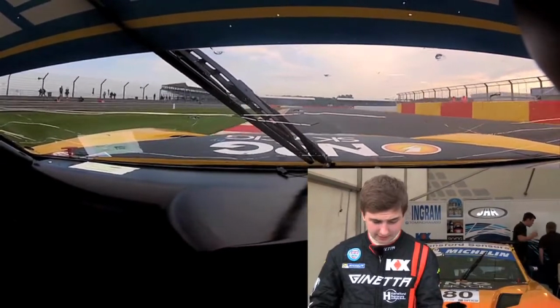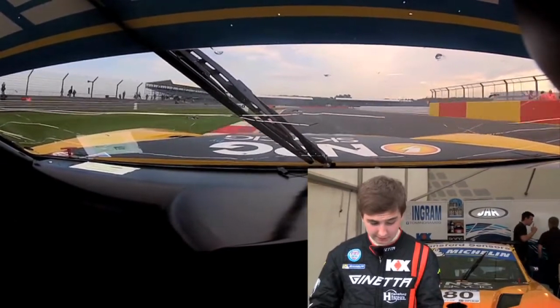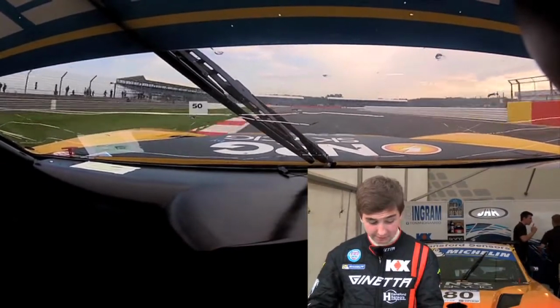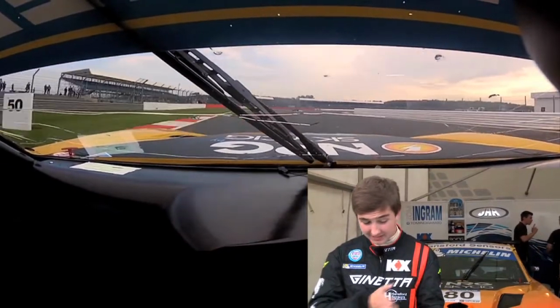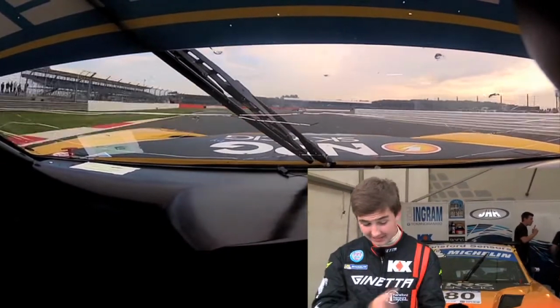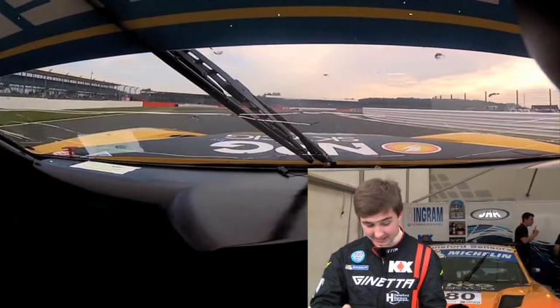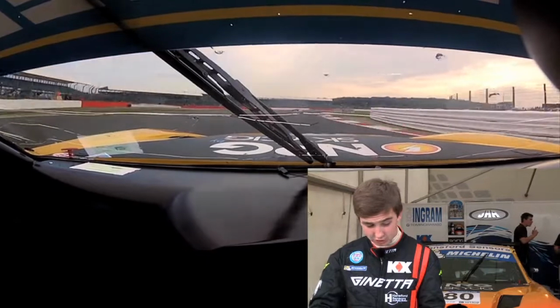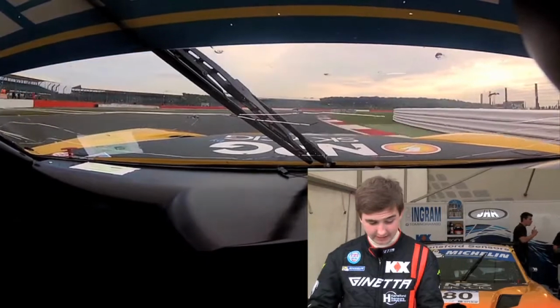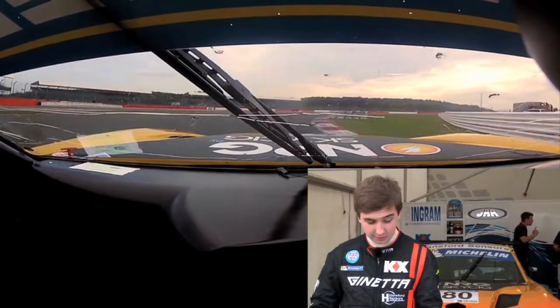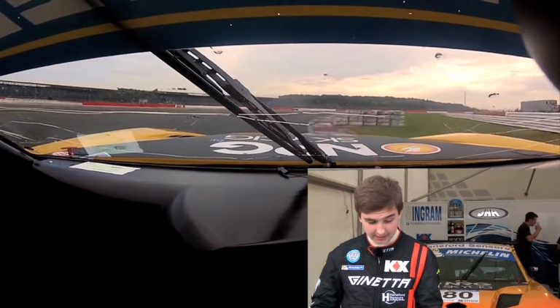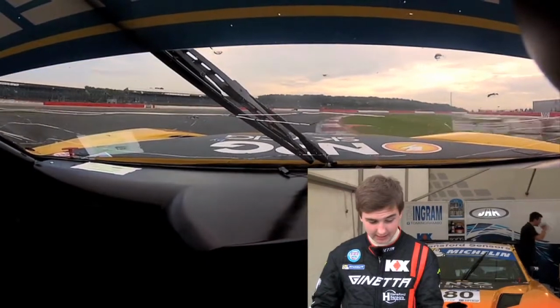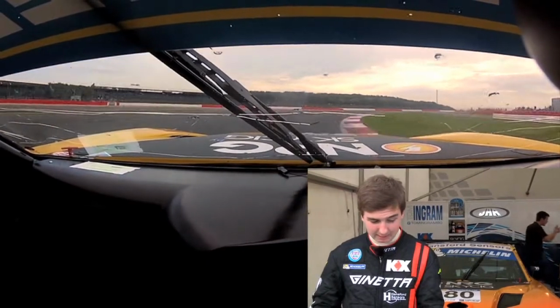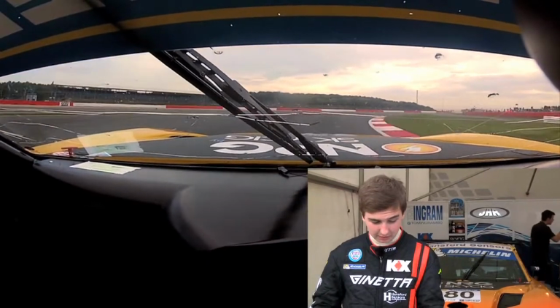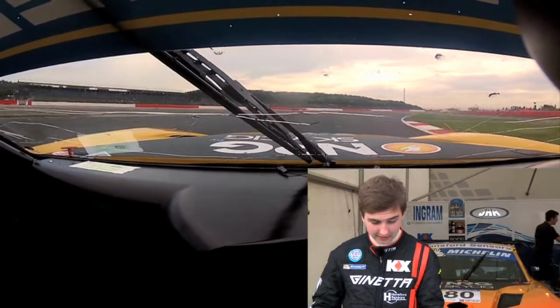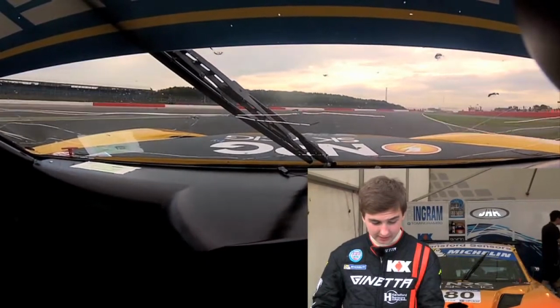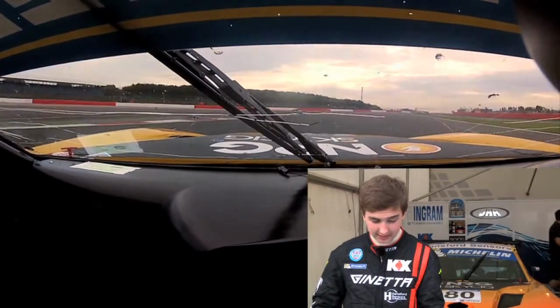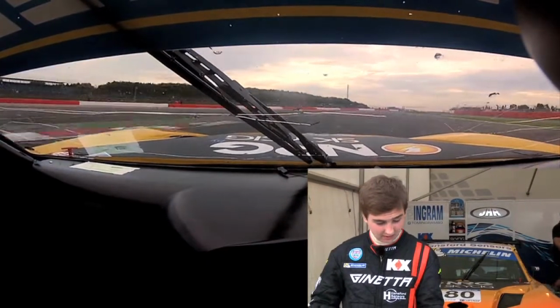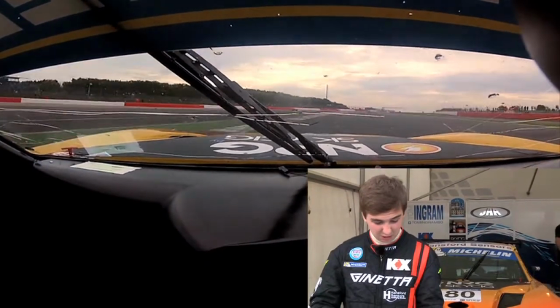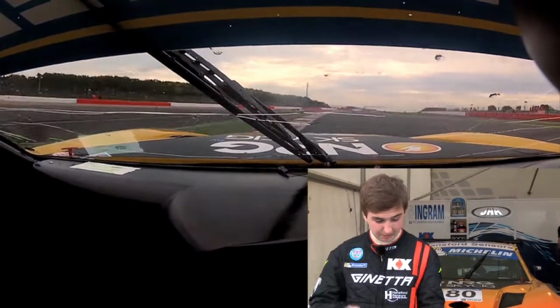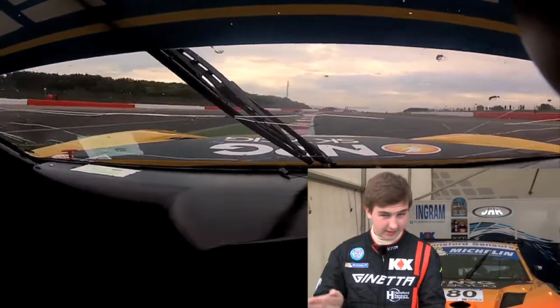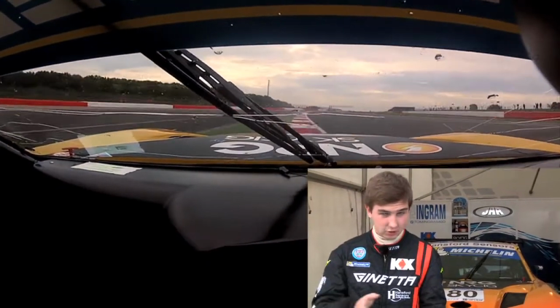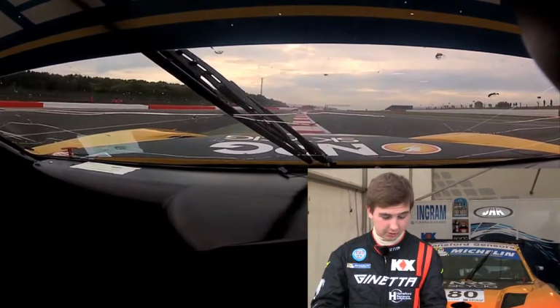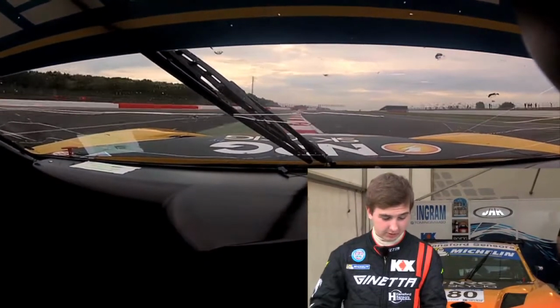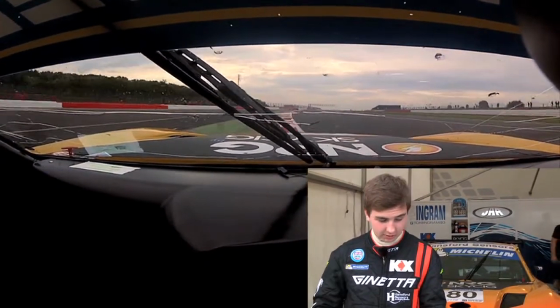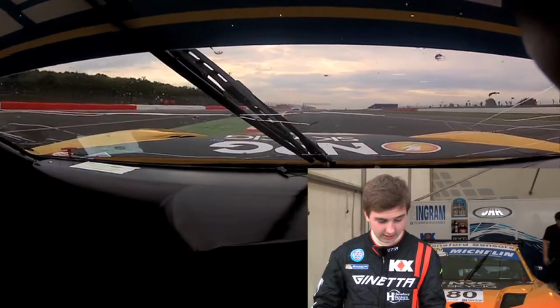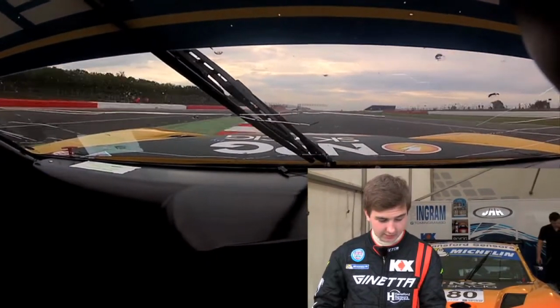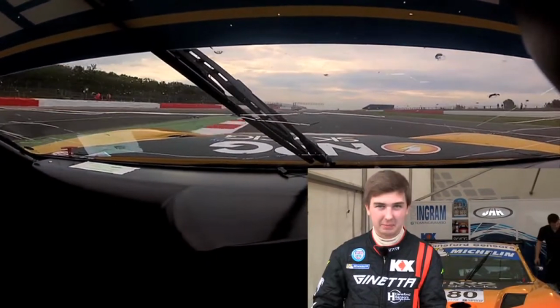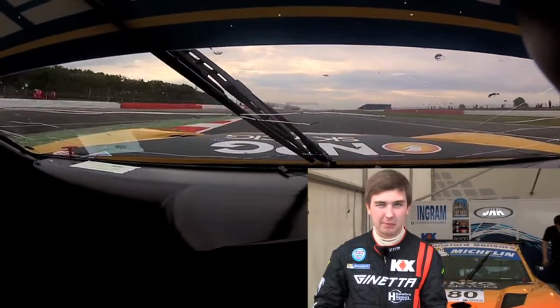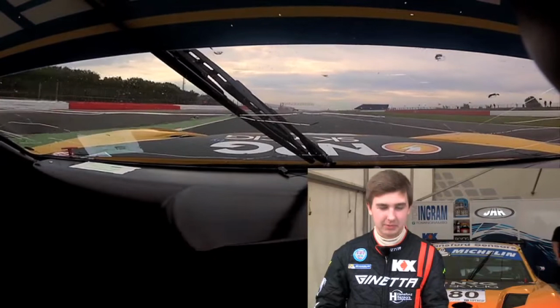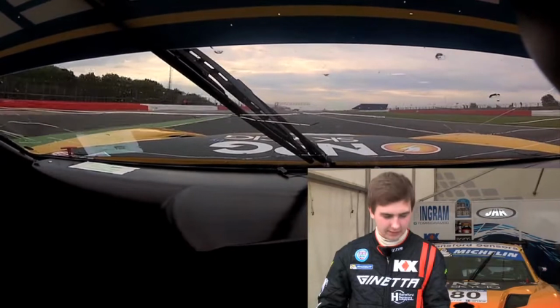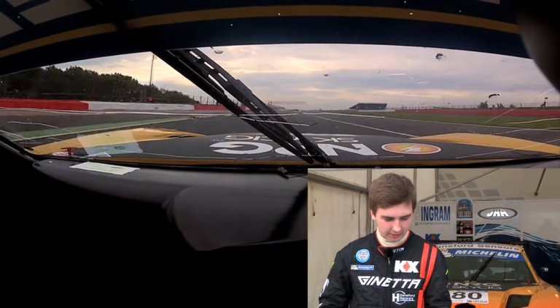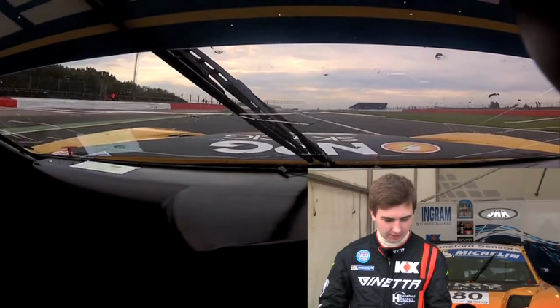Bouncing off the rev limiter and straight into it really early, back on the power super early, trying not to run too wide because we're getting a bit of a penalty for that as well.